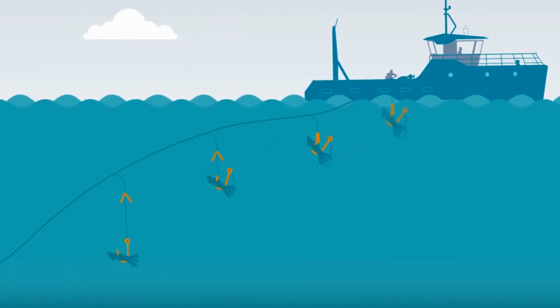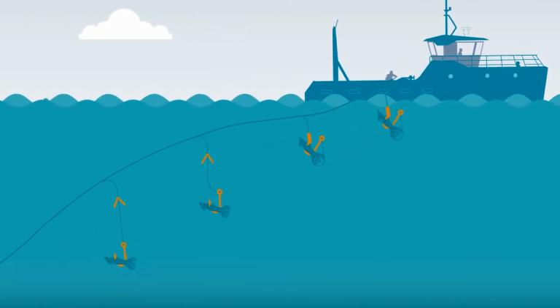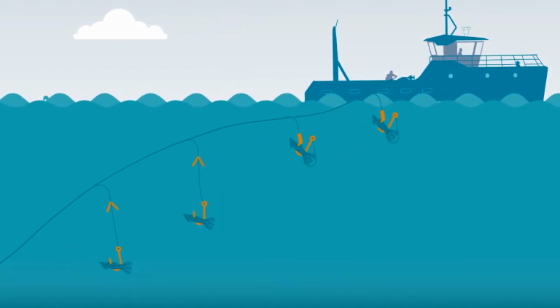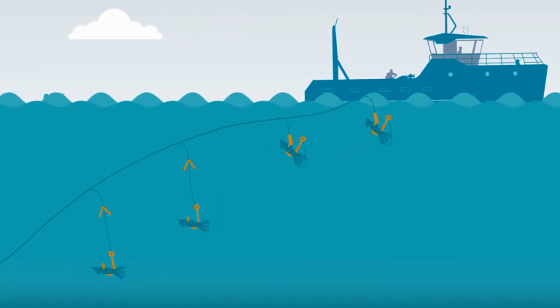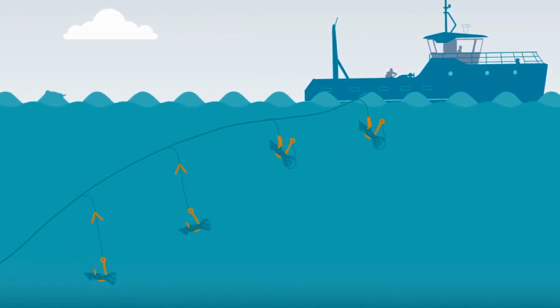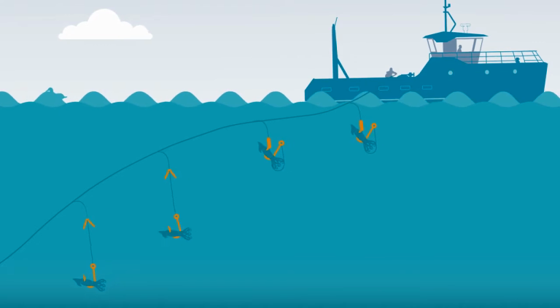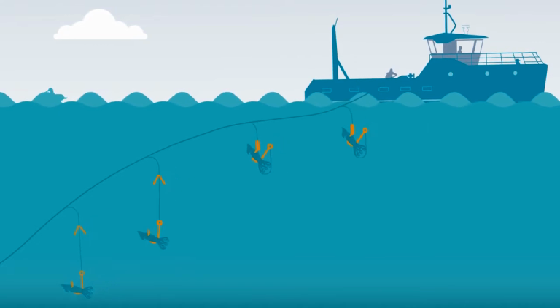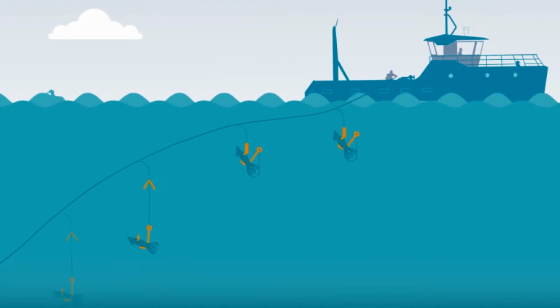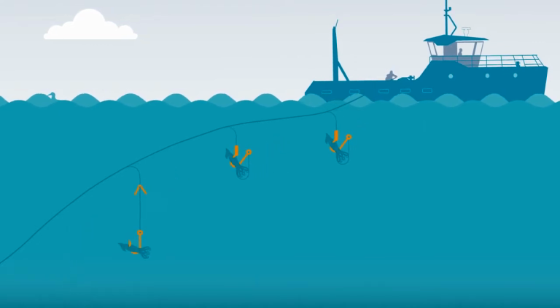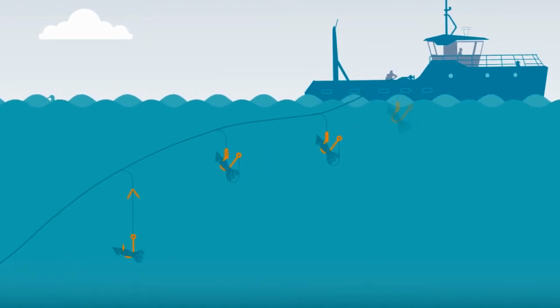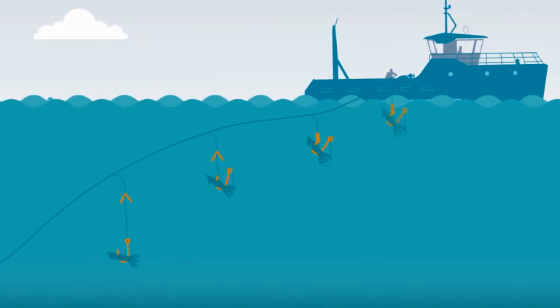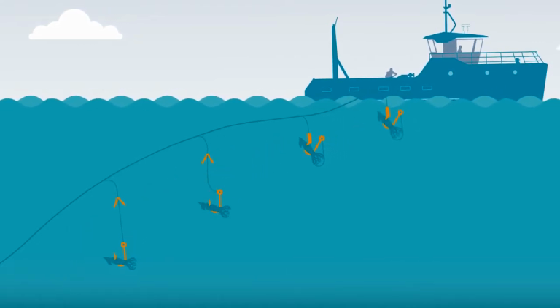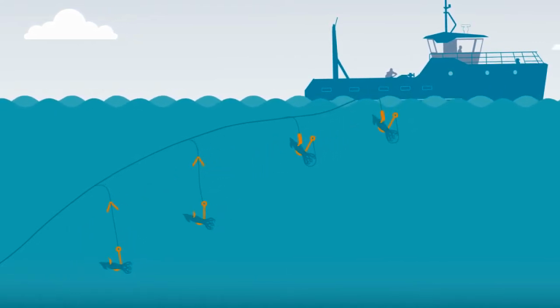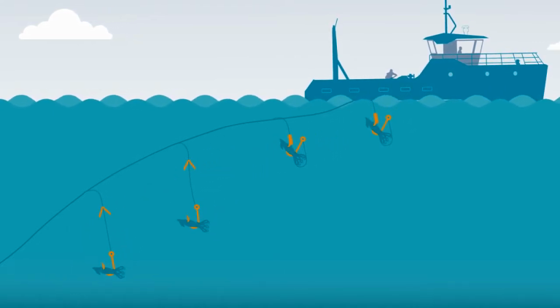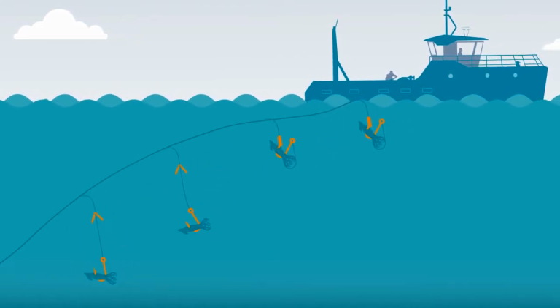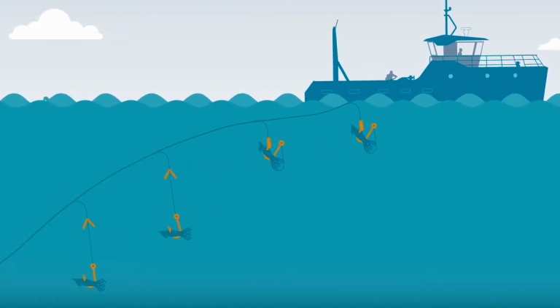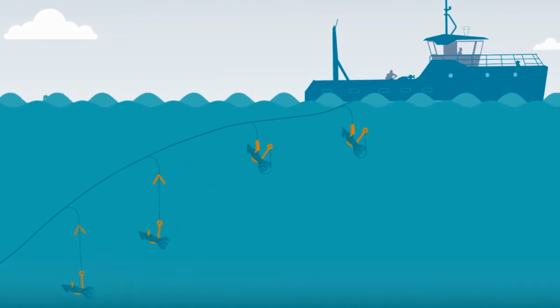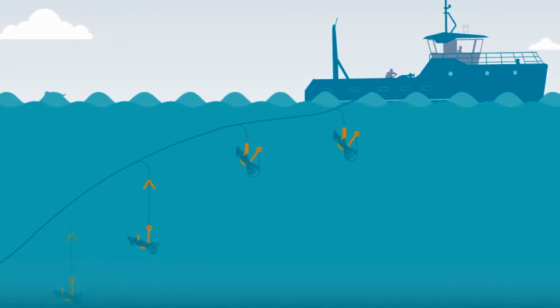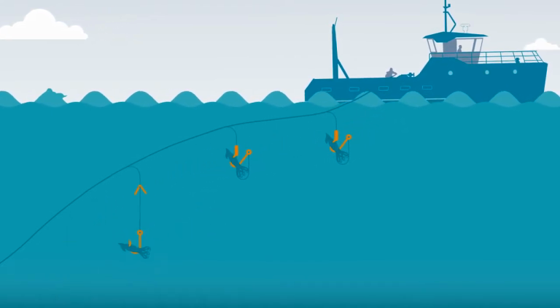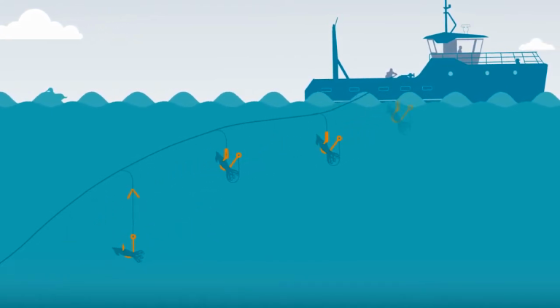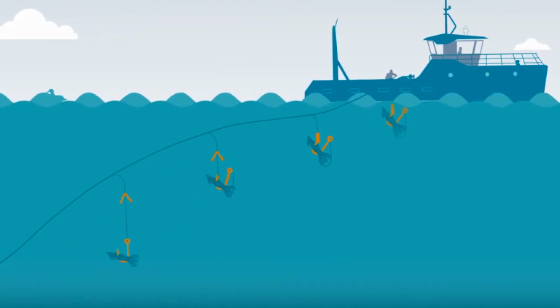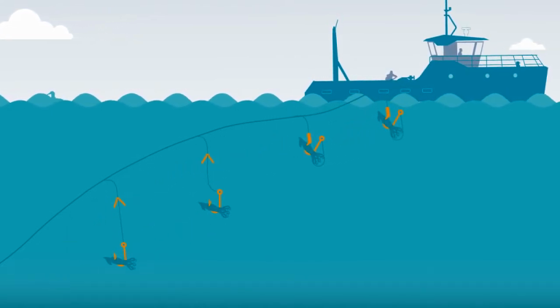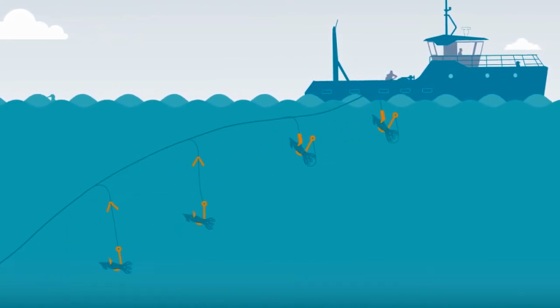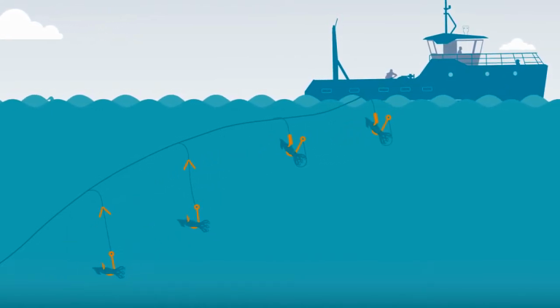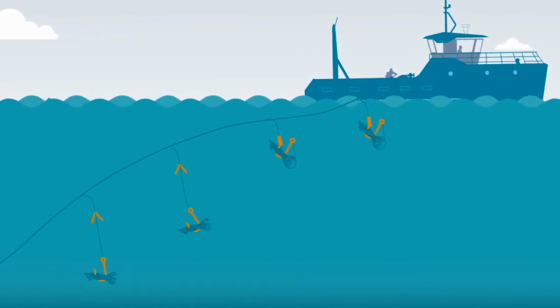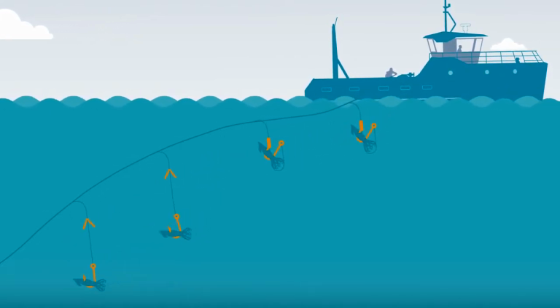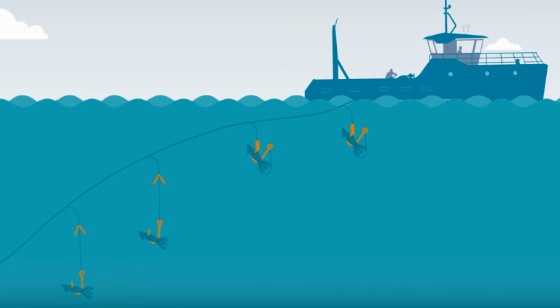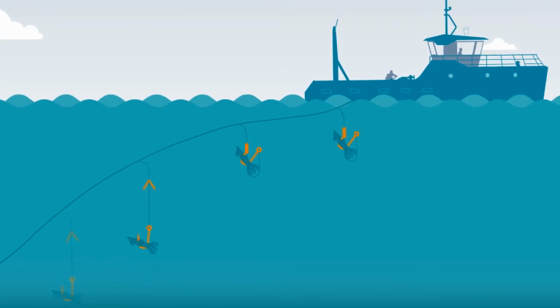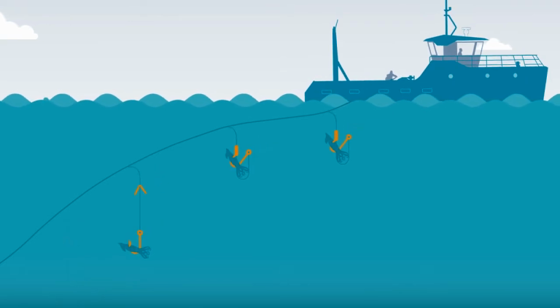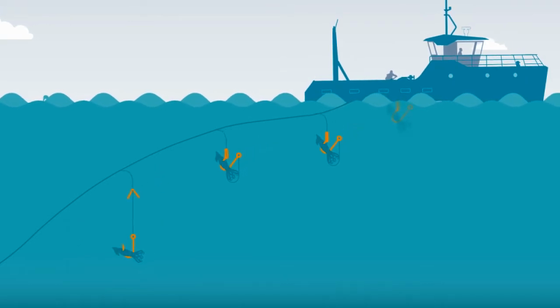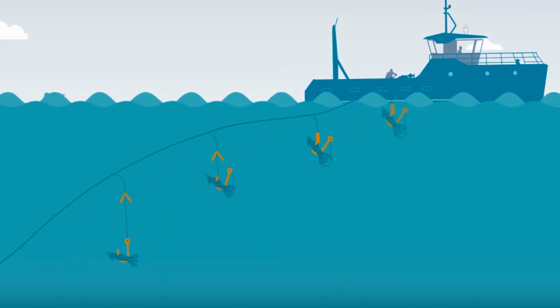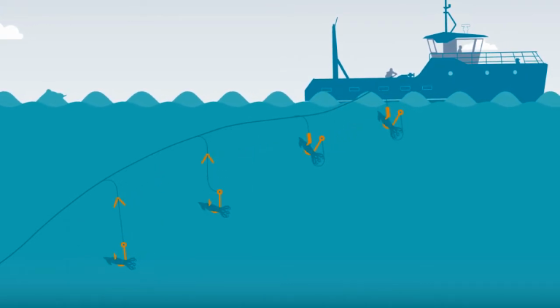Hook shielding devices can be an effective mitigation device in high winds, when other mitigation measures such as tory lines may be ineffective.